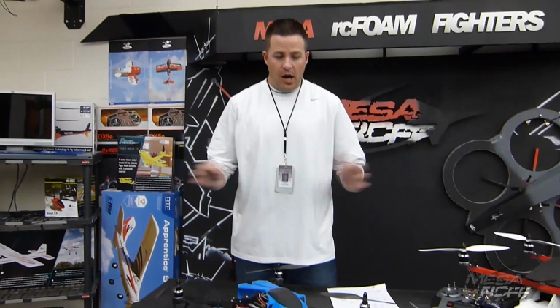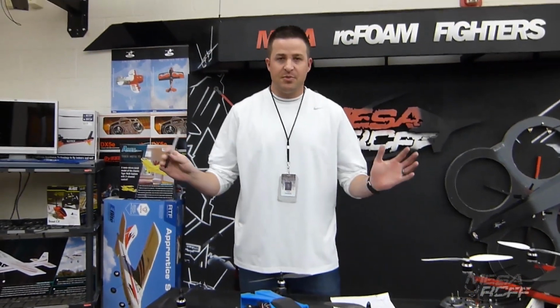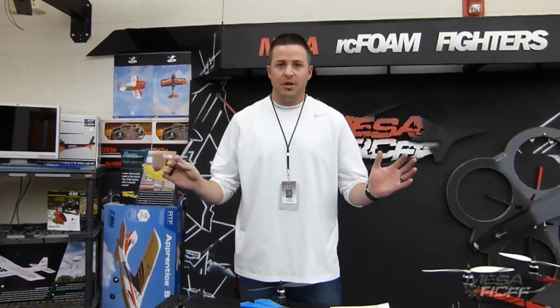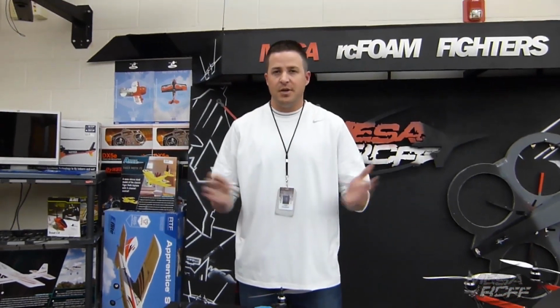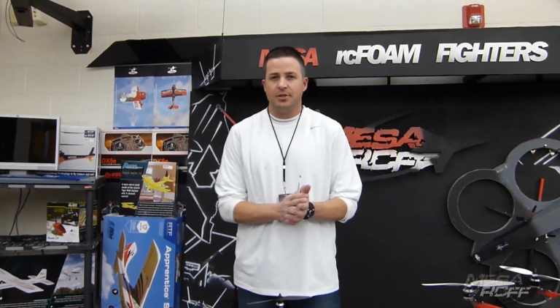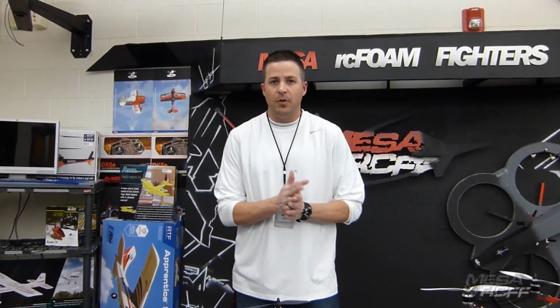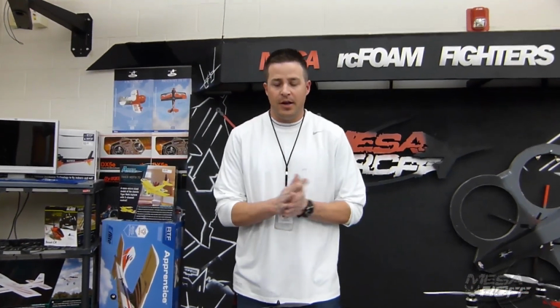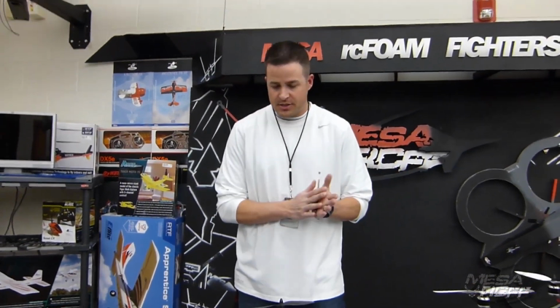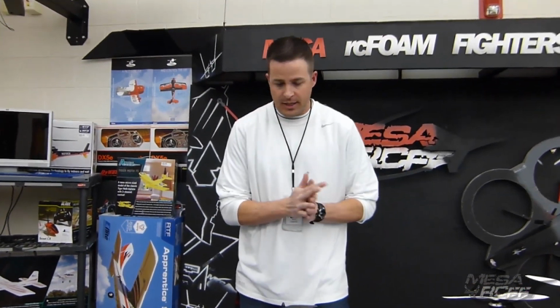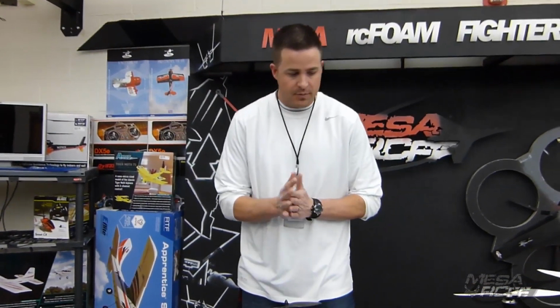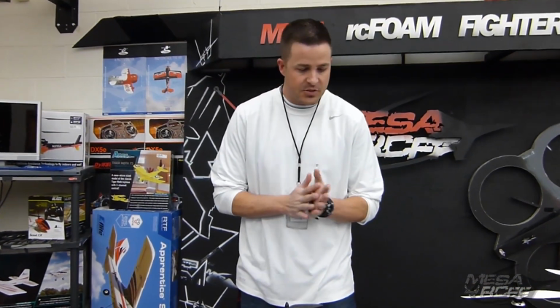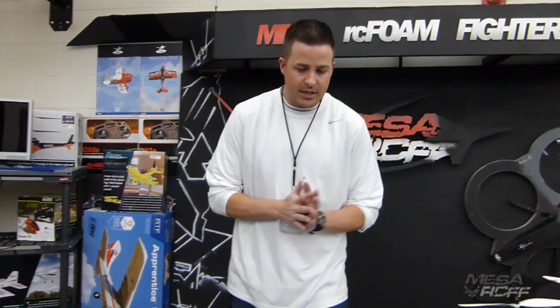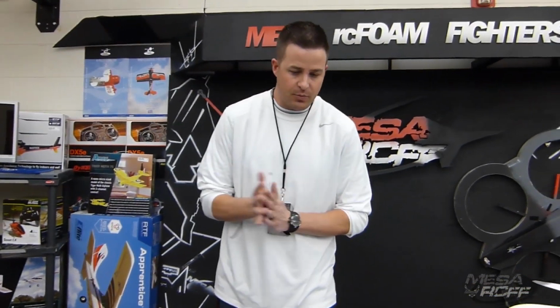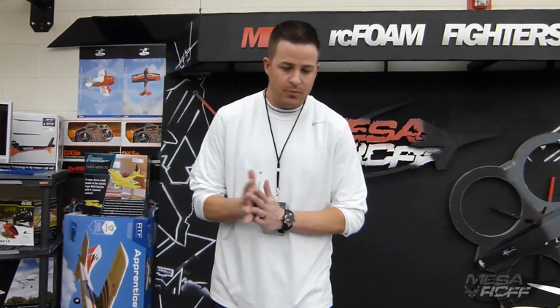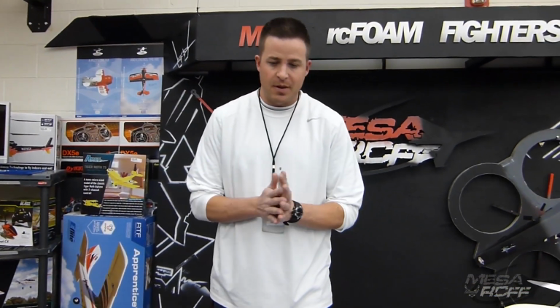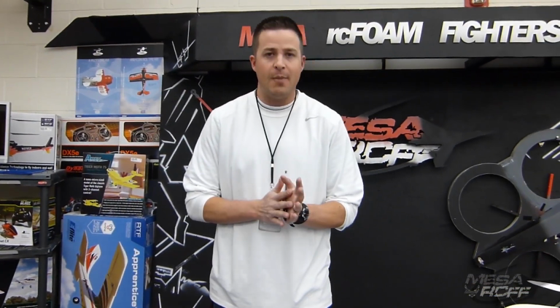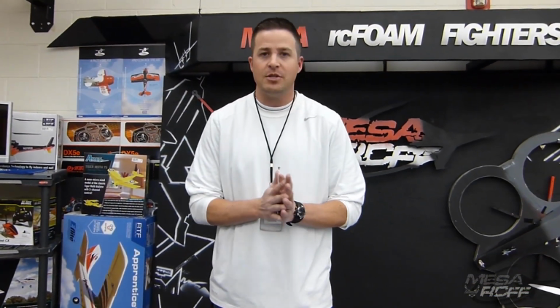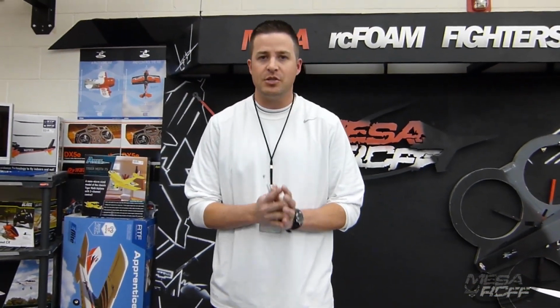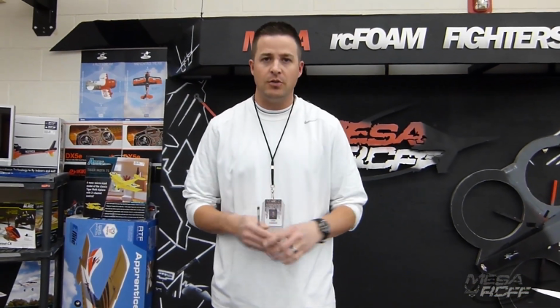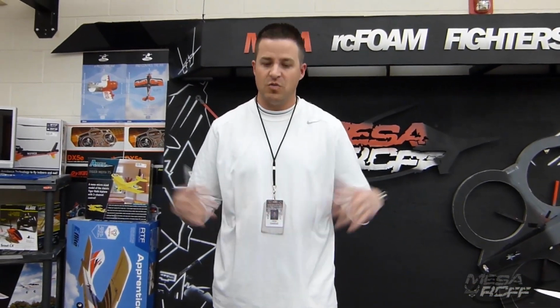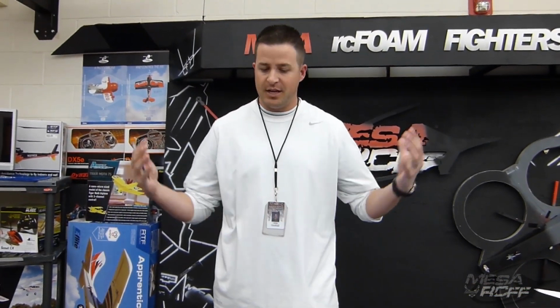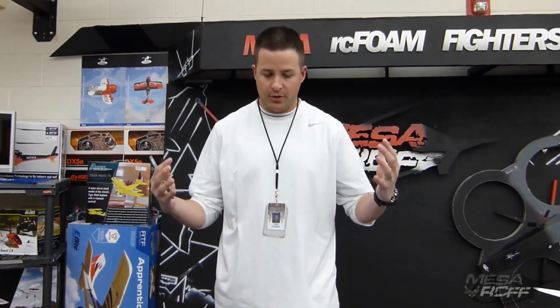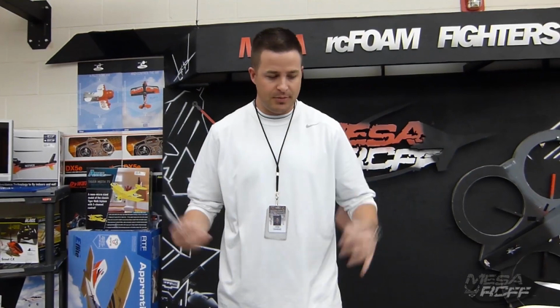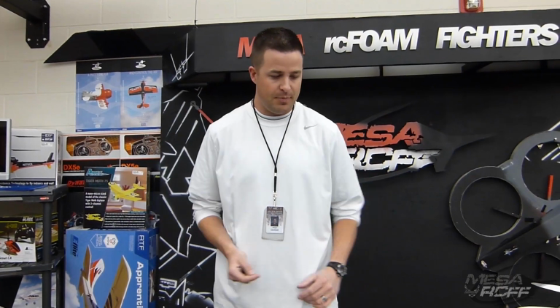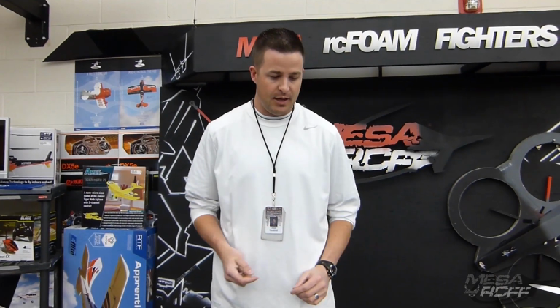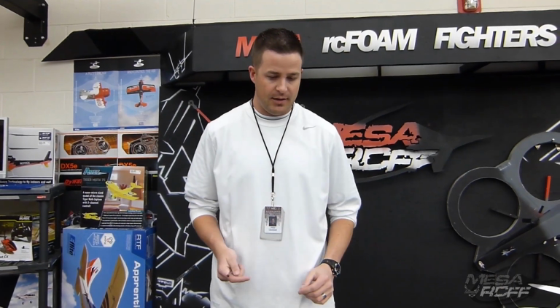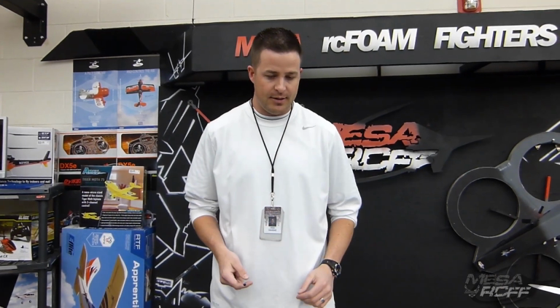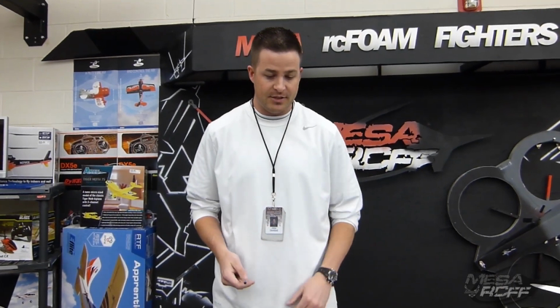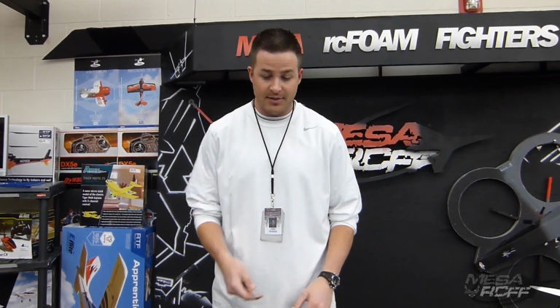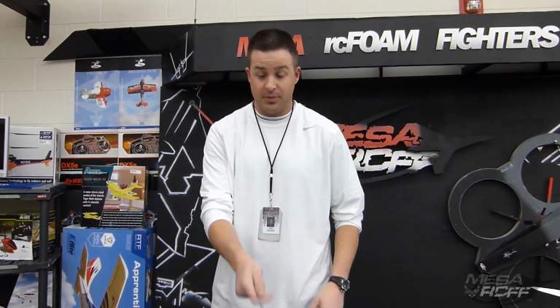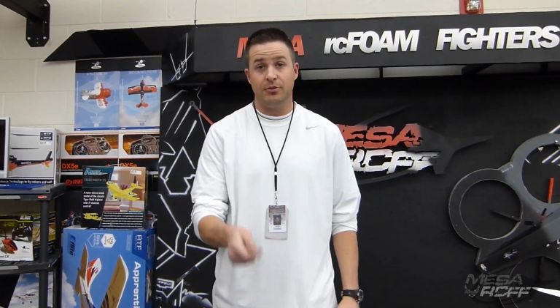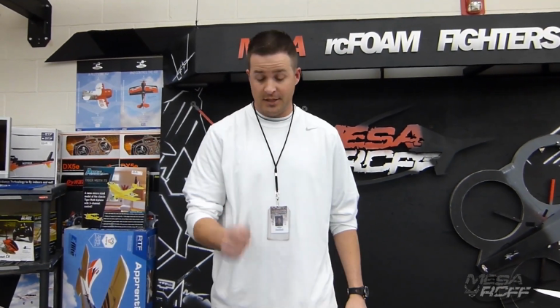Alright, it's Mr. Maros with Mace Riders and Foam Fighters. This week we've been hammered with some snow, so we've been kind of cooped up and designed some pretty cool stuff.